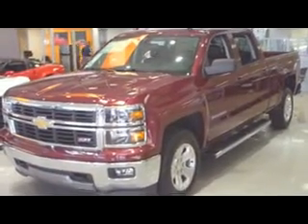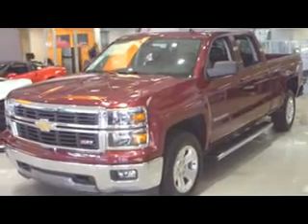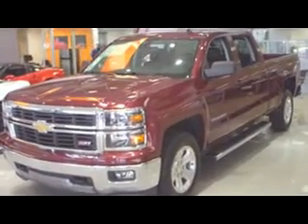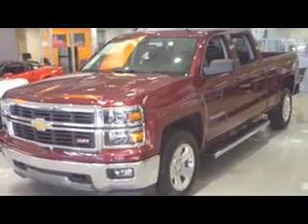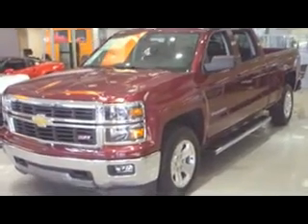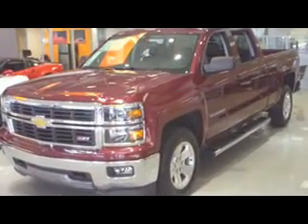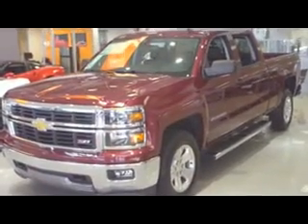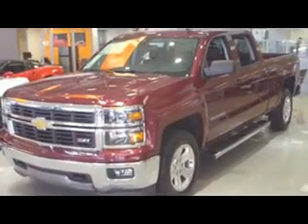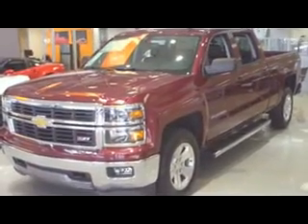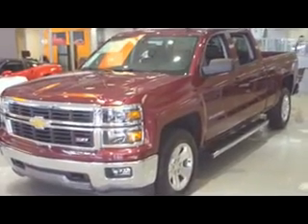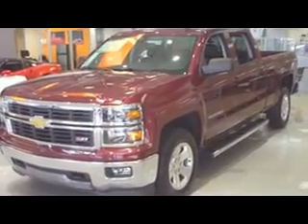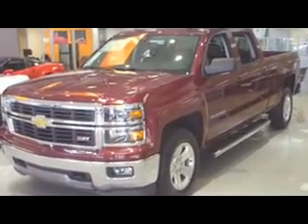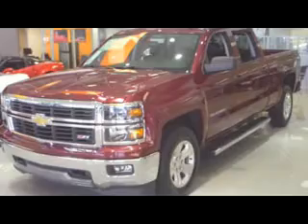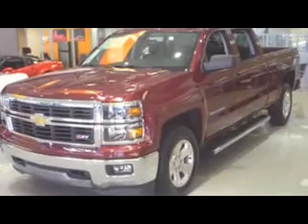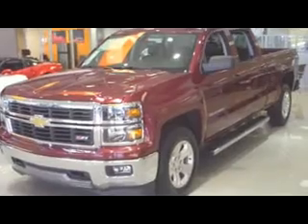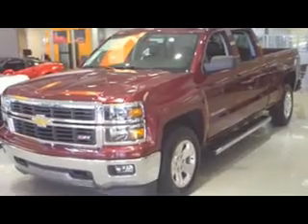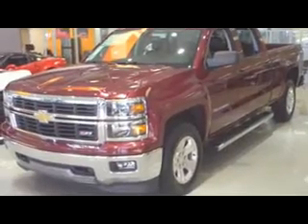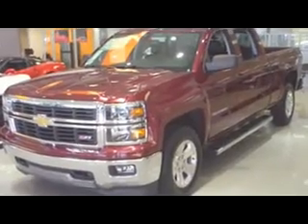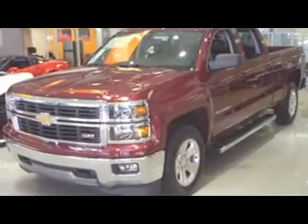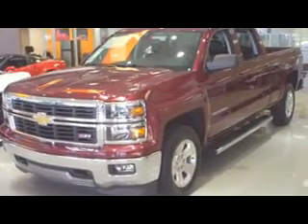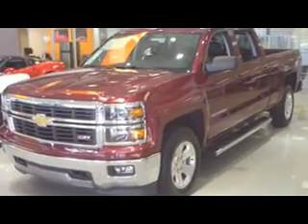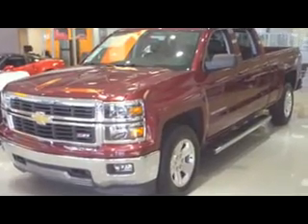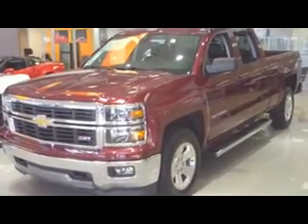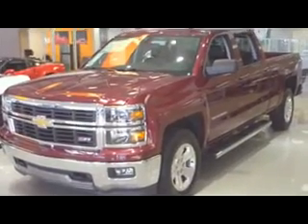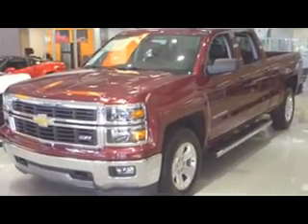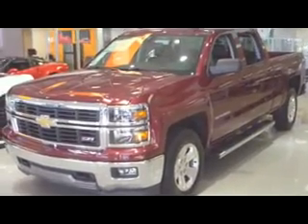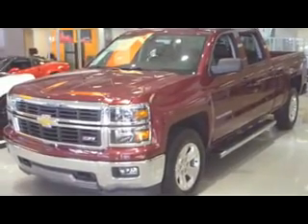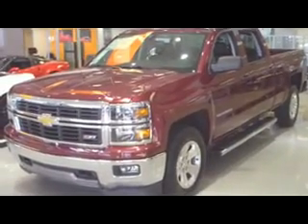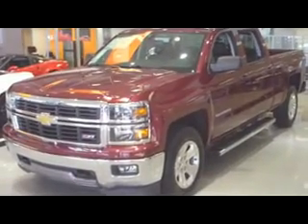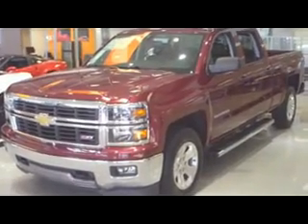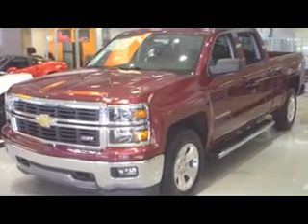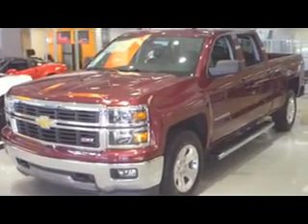Y'all come by and check them out yourself here at Stingray Chevrolet. We're at the big store on I-4, Plant City, Florida. StingrayChevrolet.com